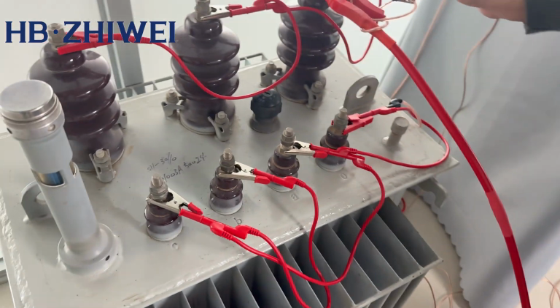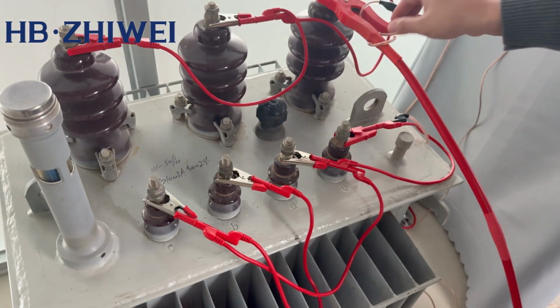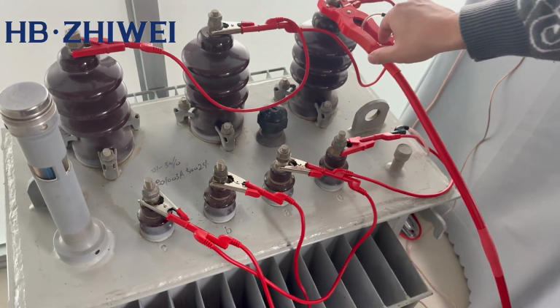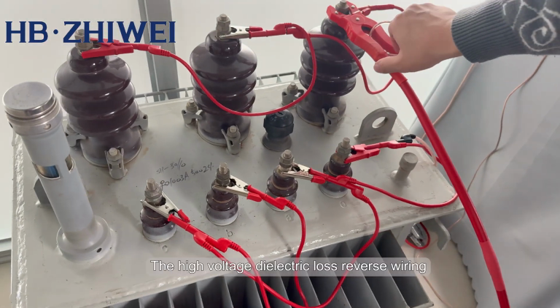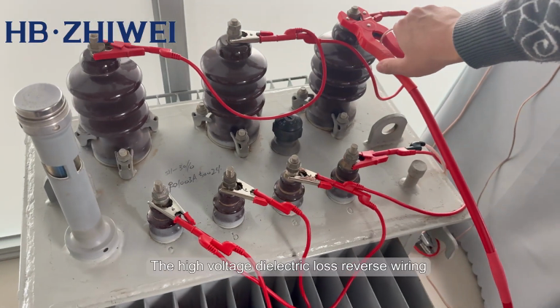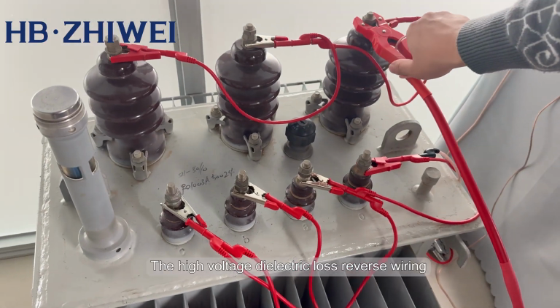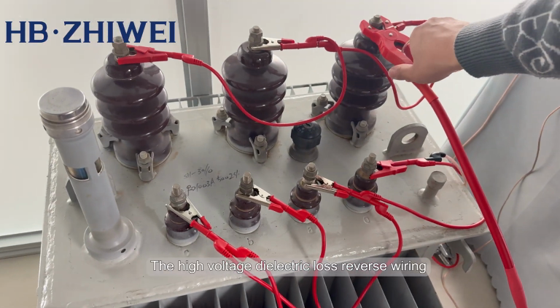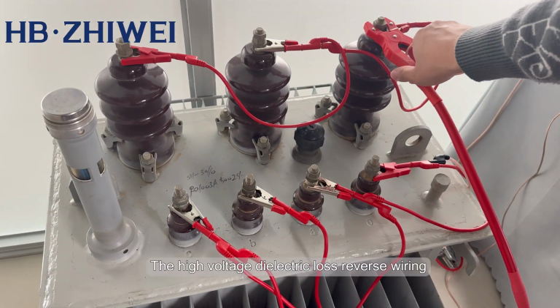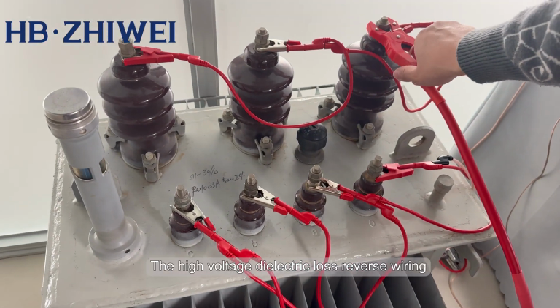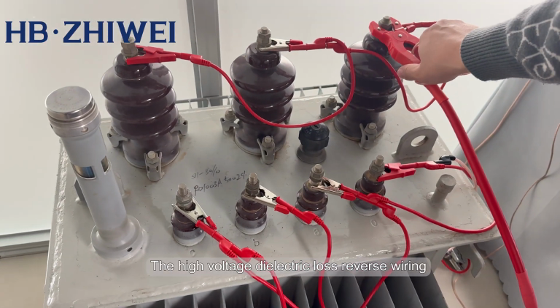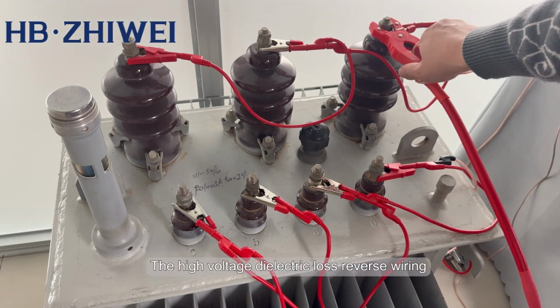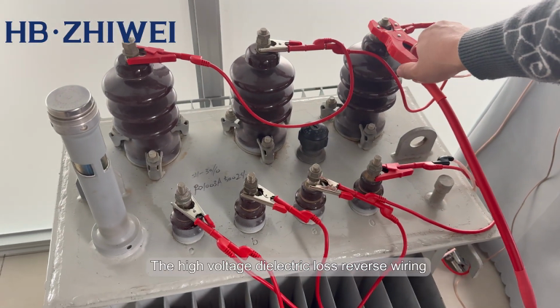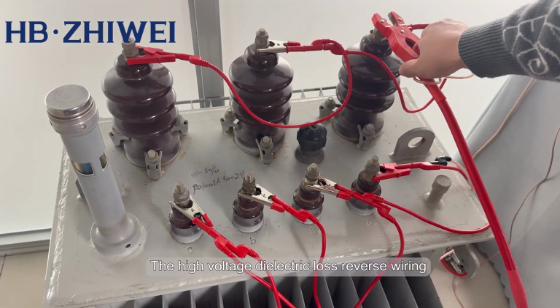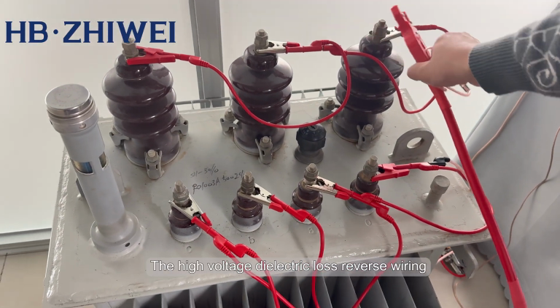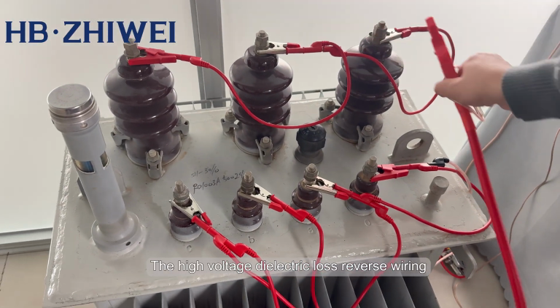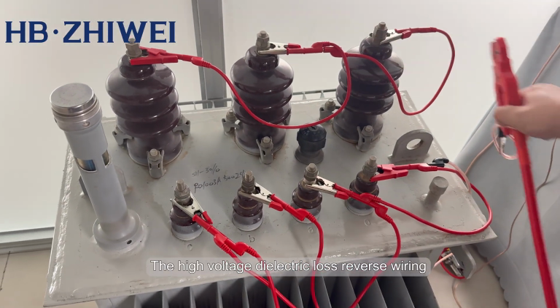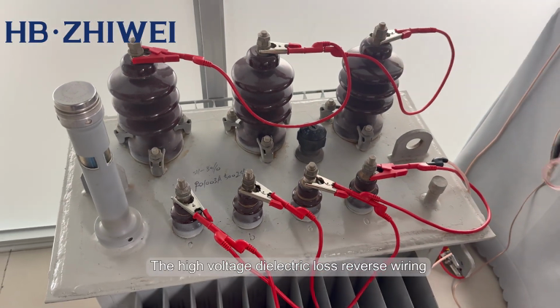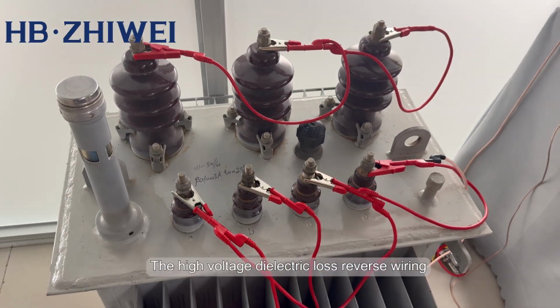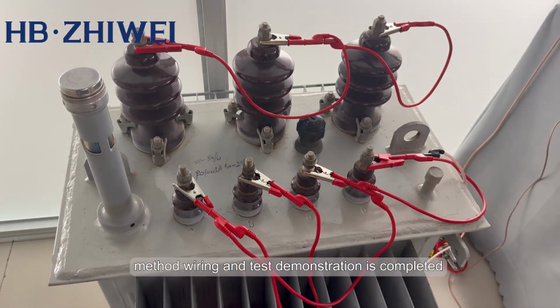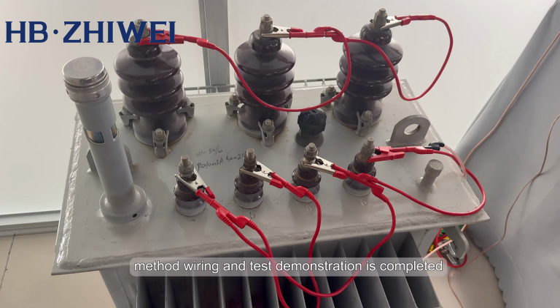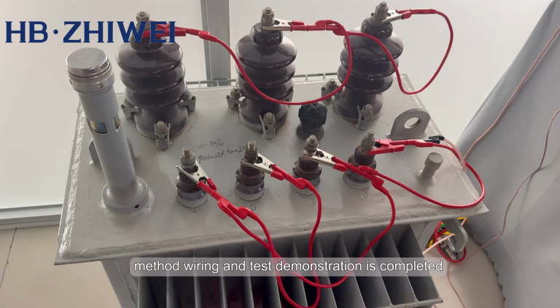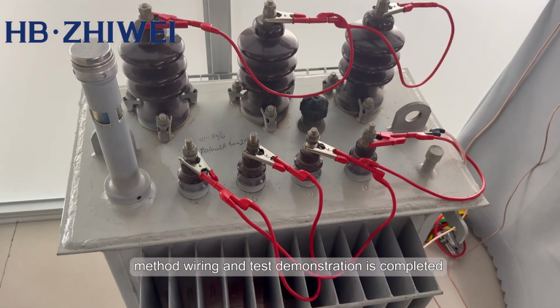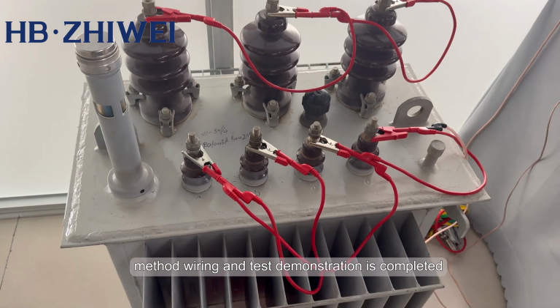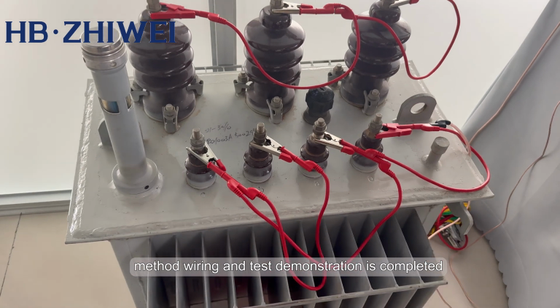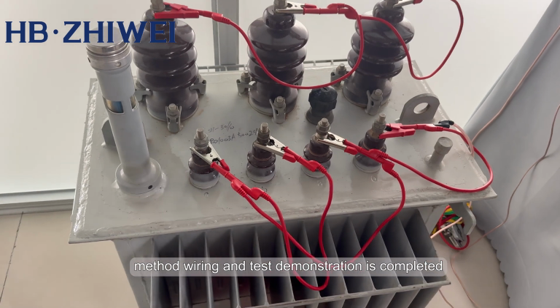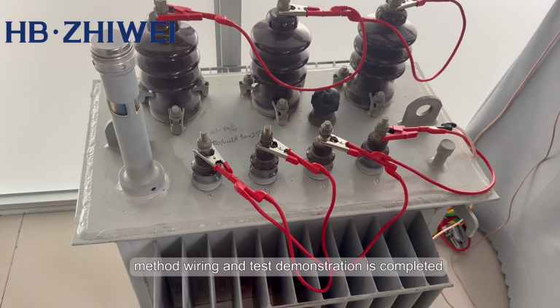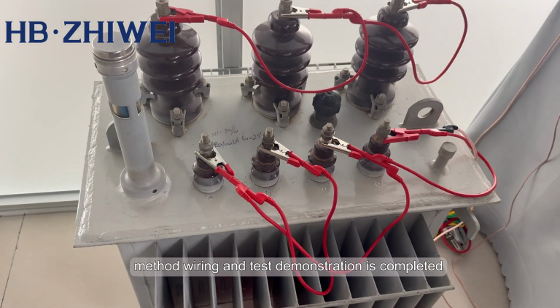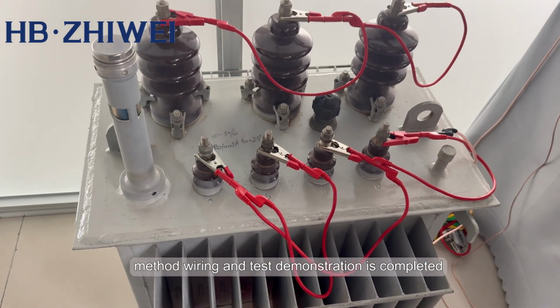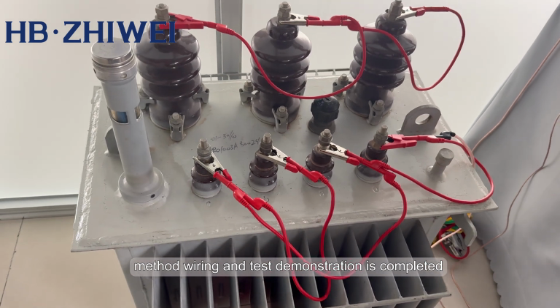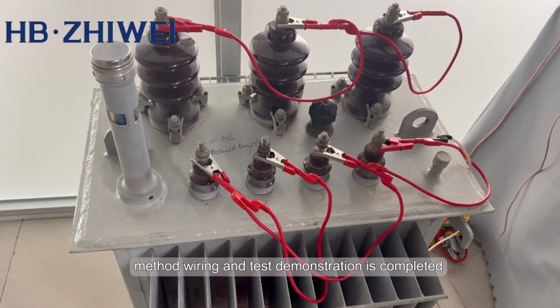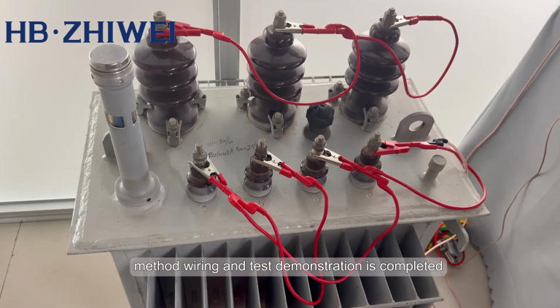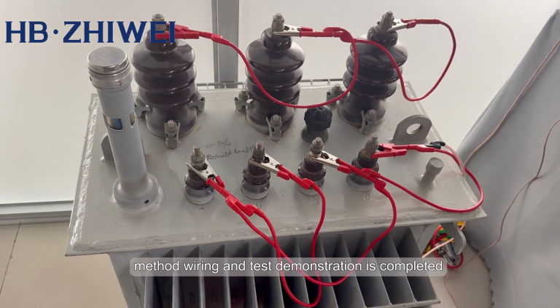The high voltage dielectric loss reverse wiring method wiring and test demonstration is completed.